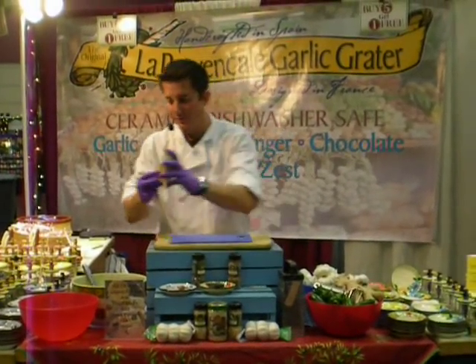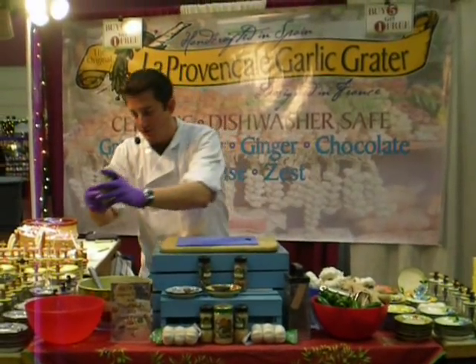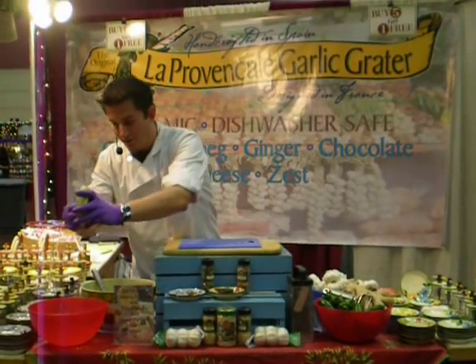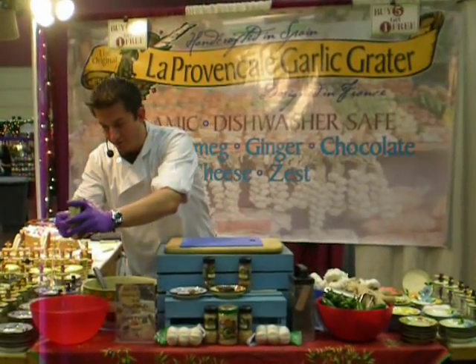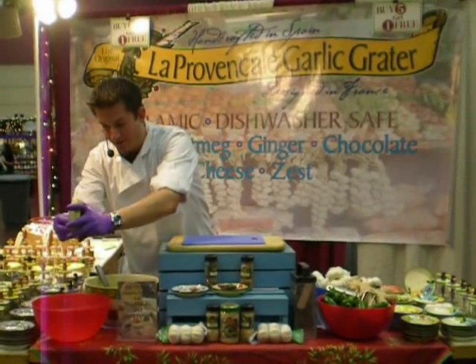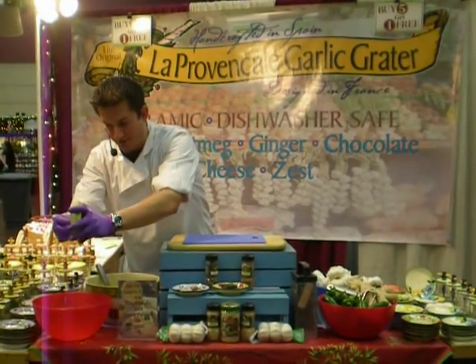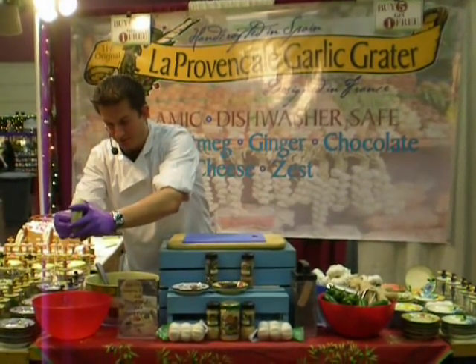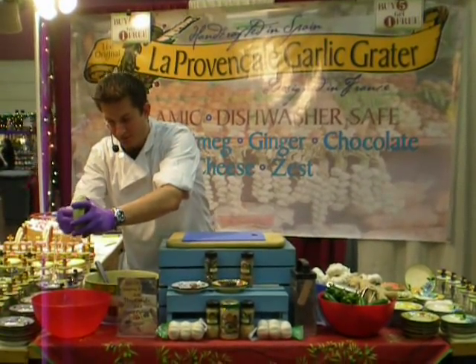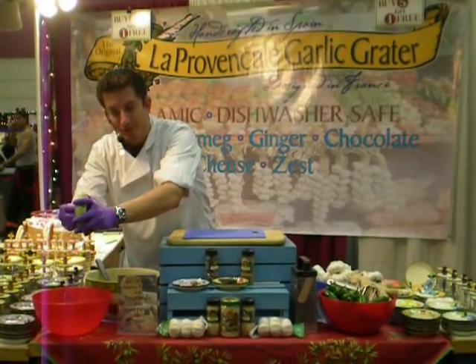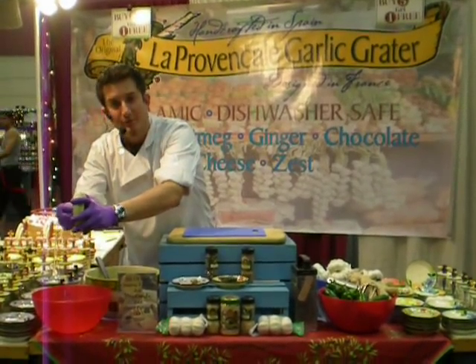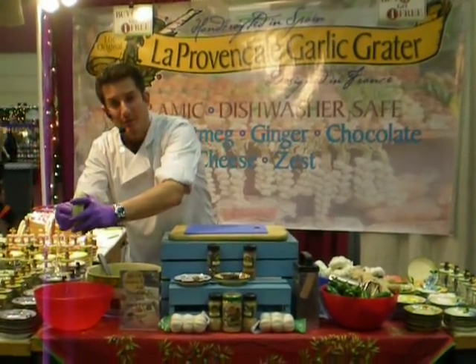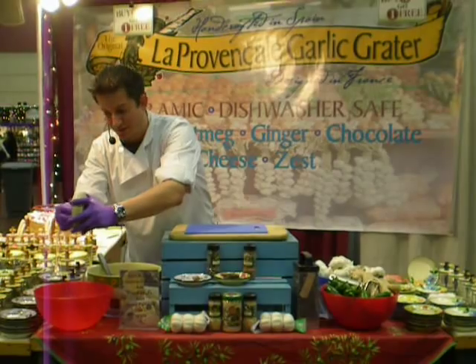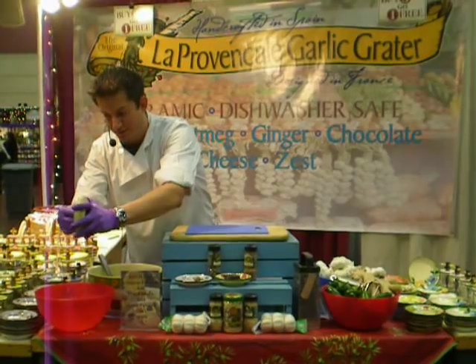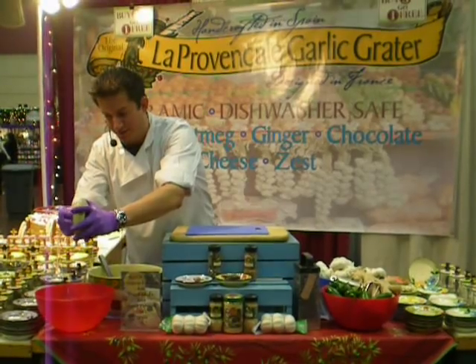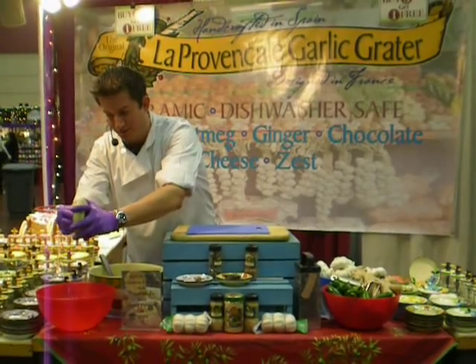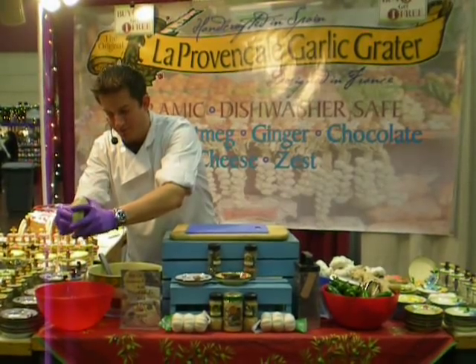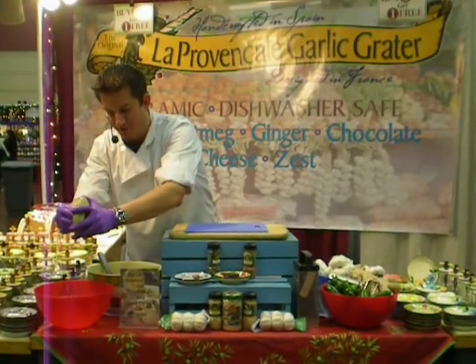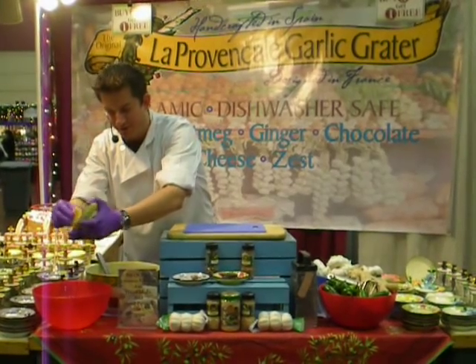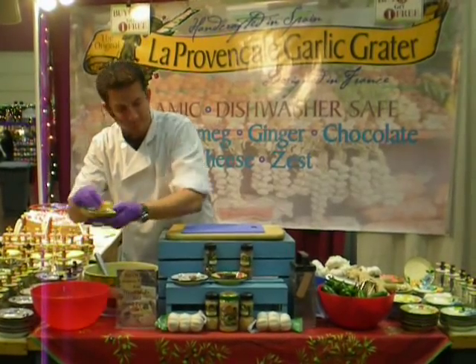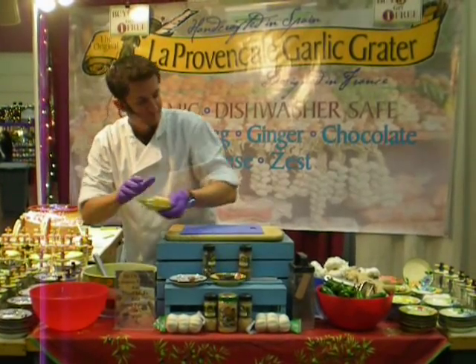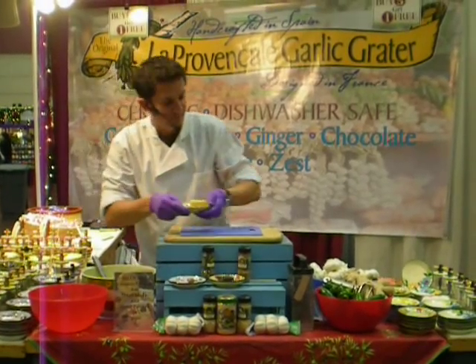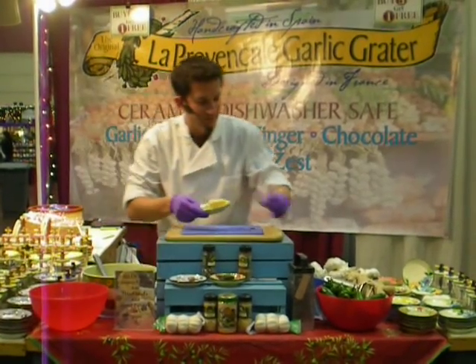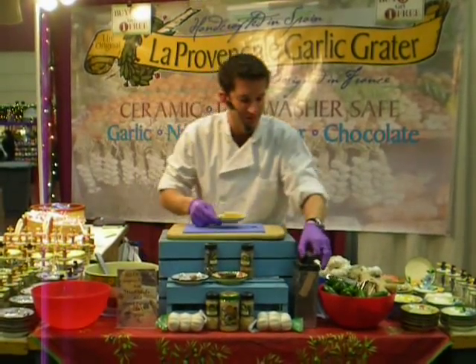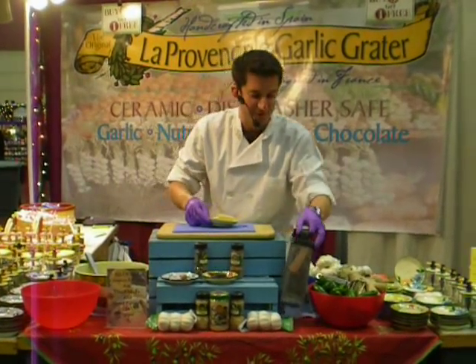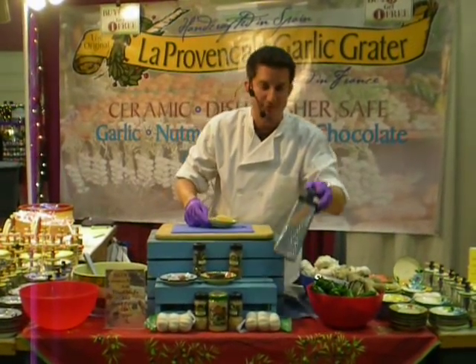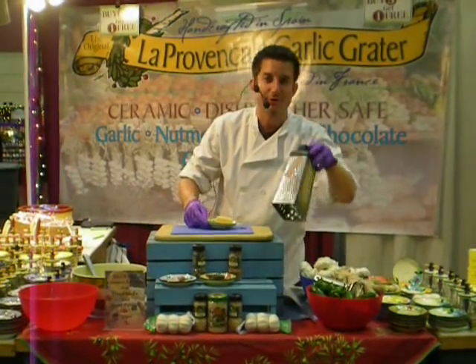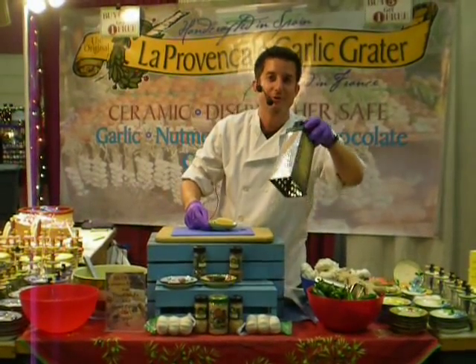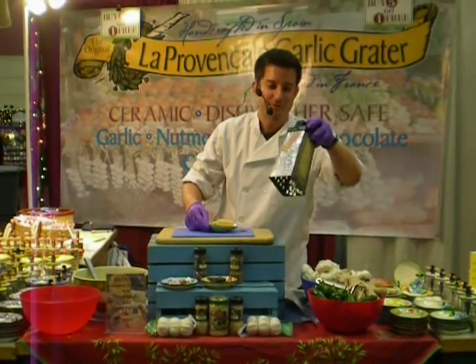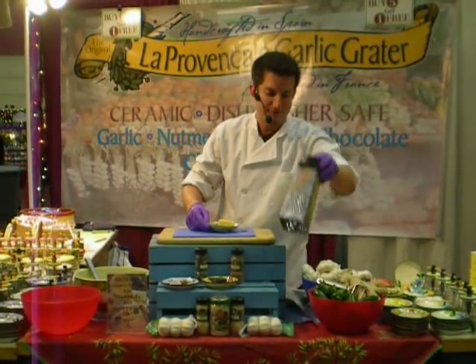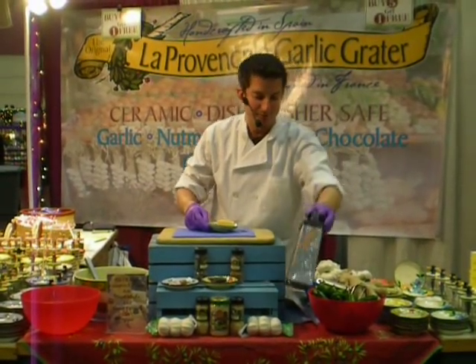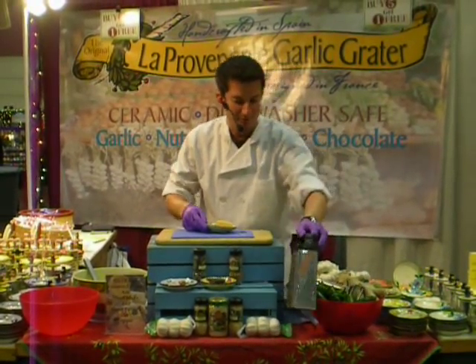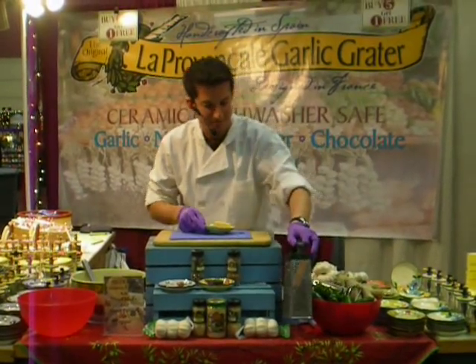Handmade ceramic graters. Cheese over your pasta, cheese over your pizza. A lot better than one of those on the table, right?